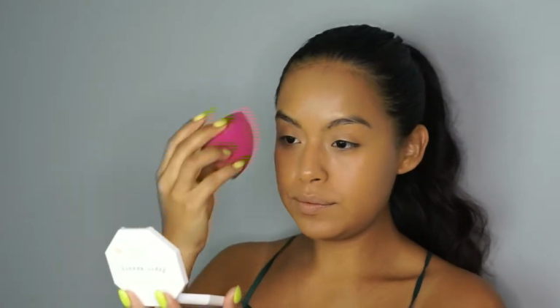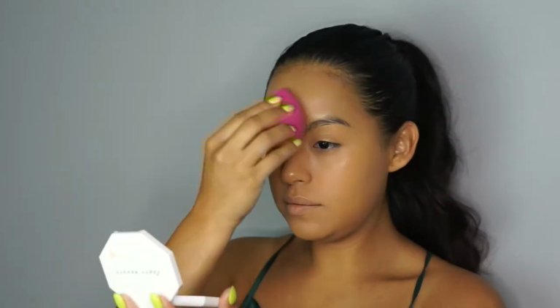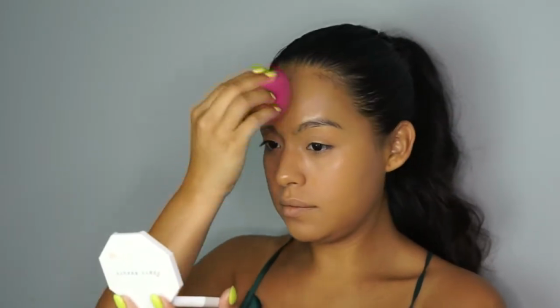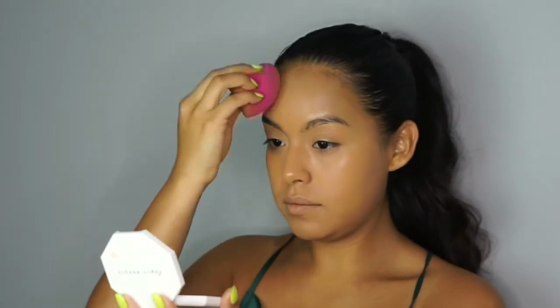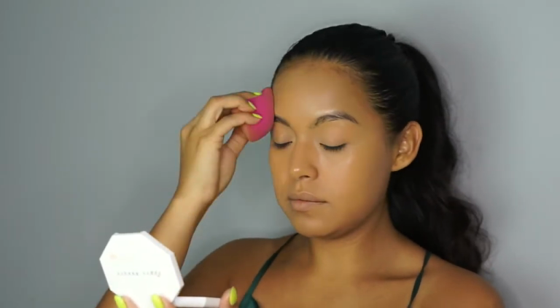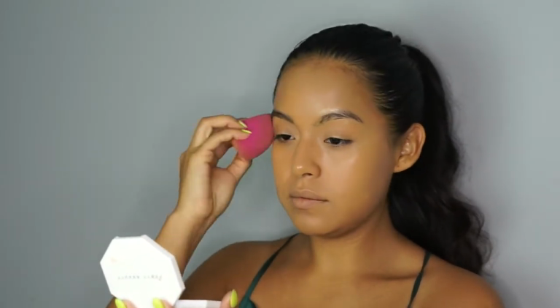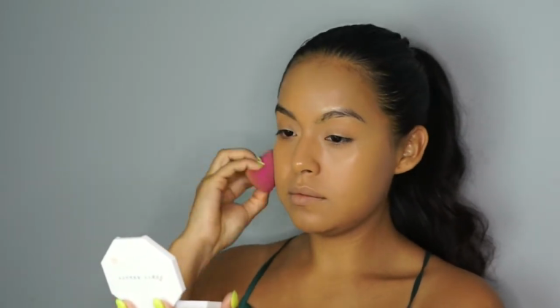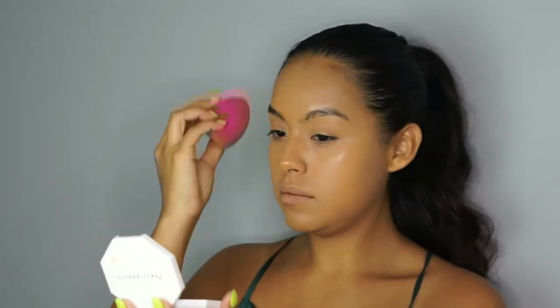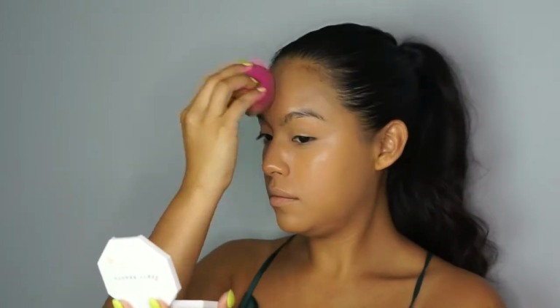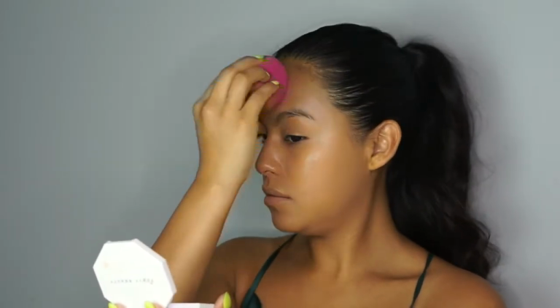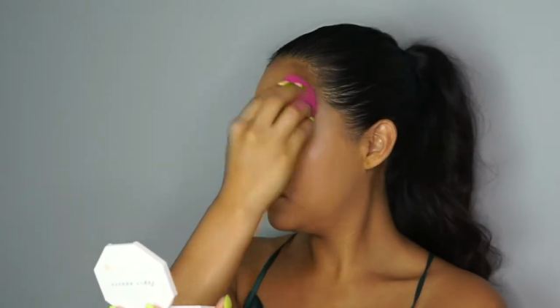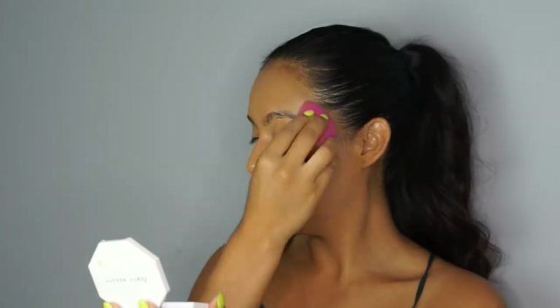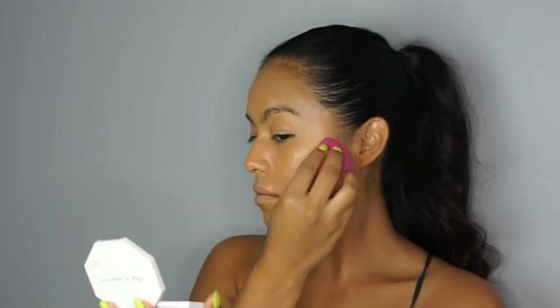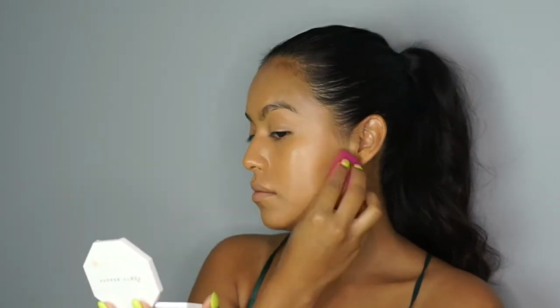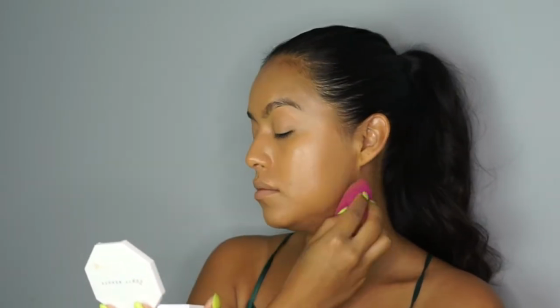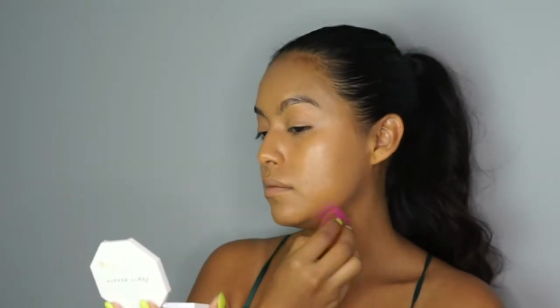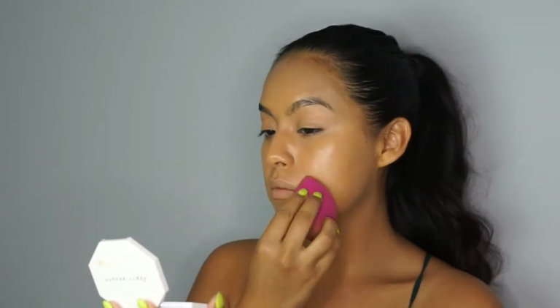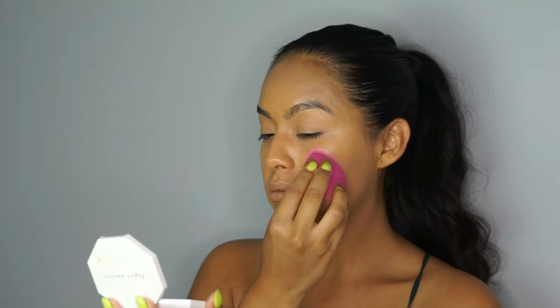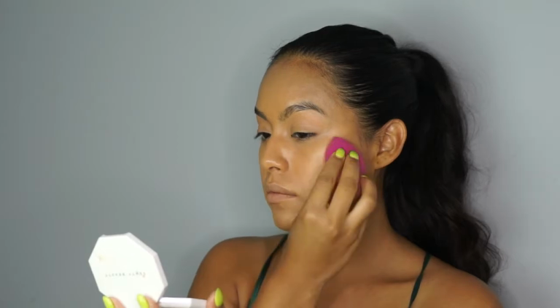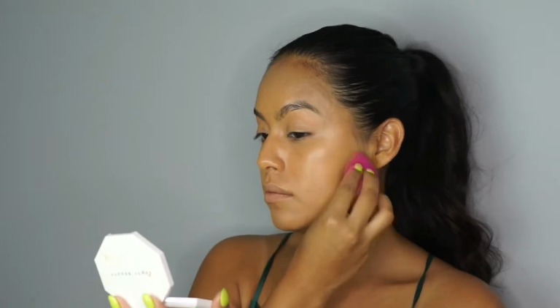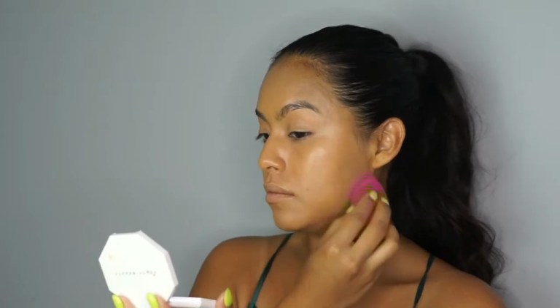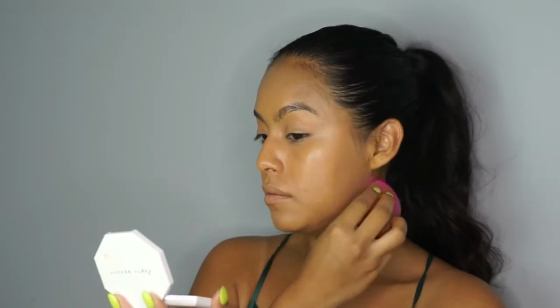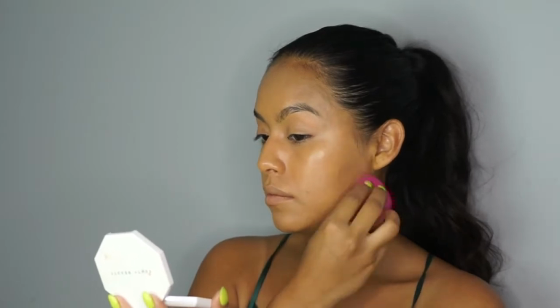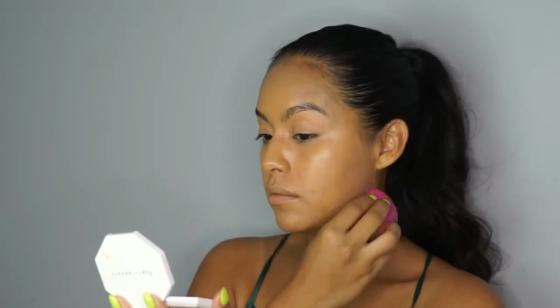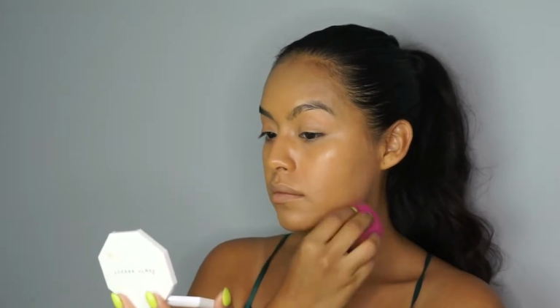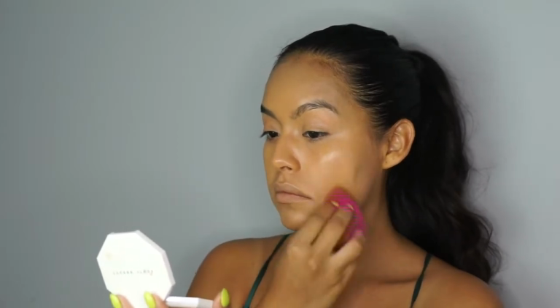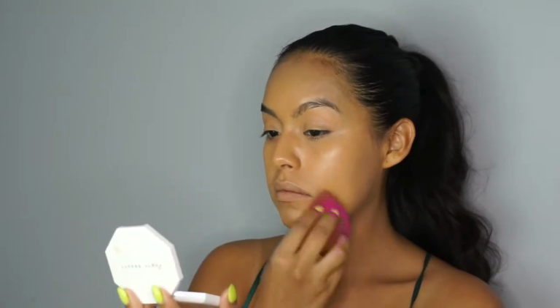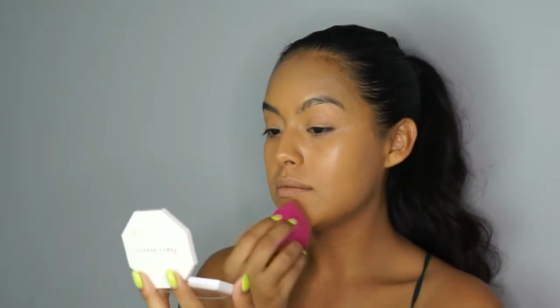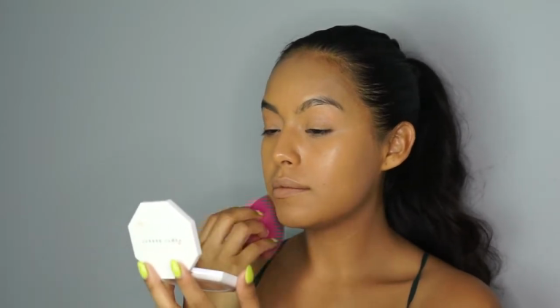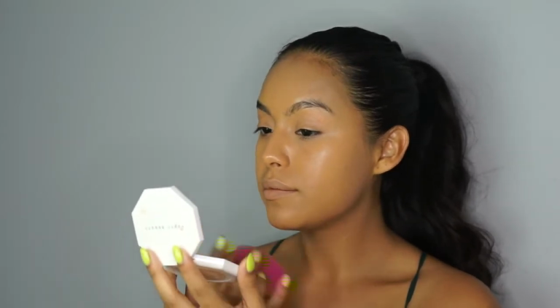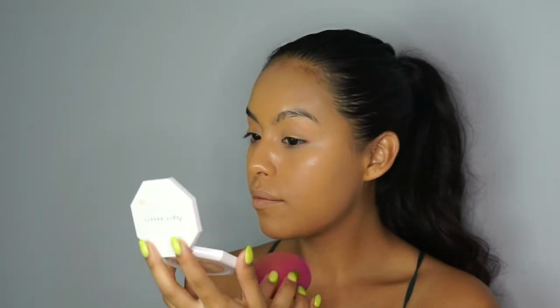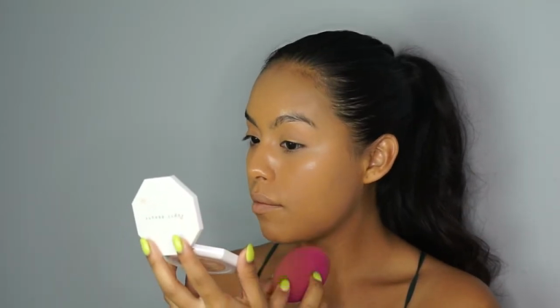To dampen my sponge I just used water. The Studio Finish Concealer is so buttery that it didn't really need any more moisture.